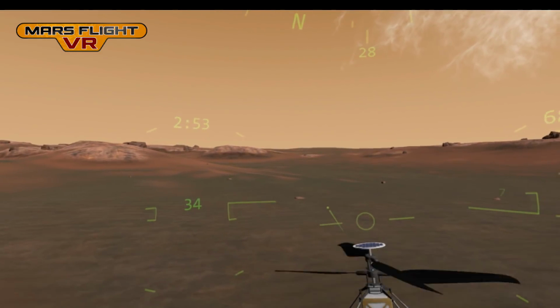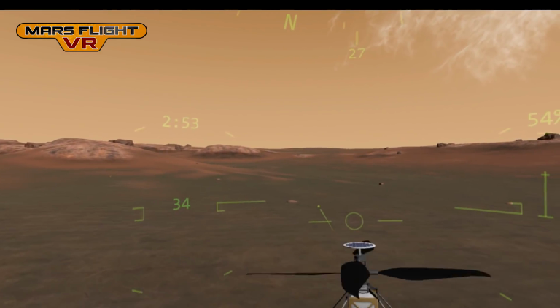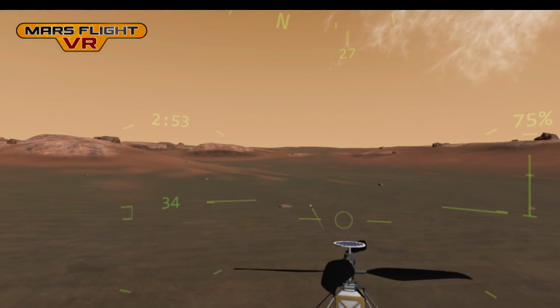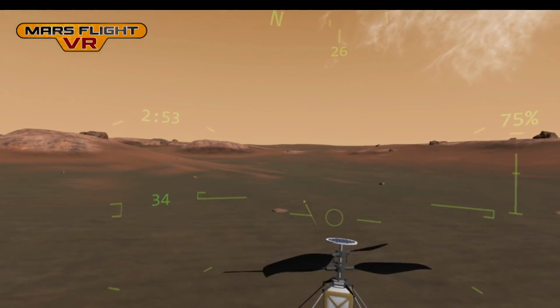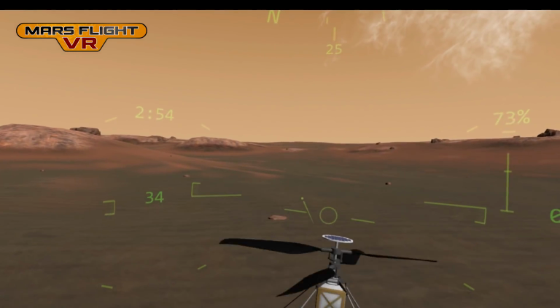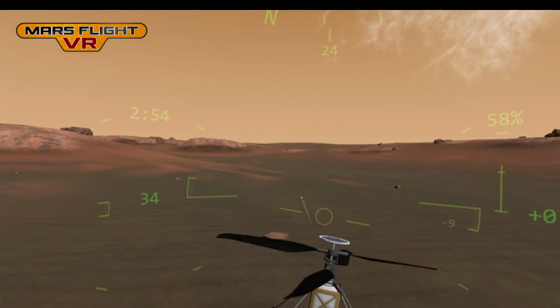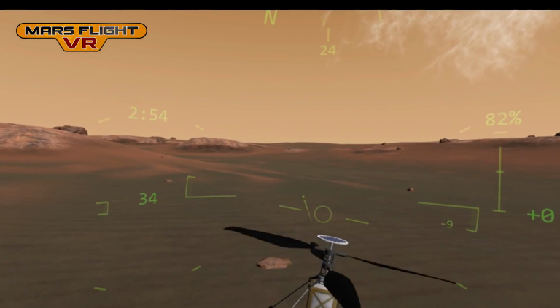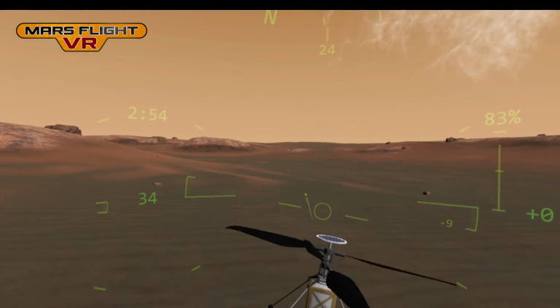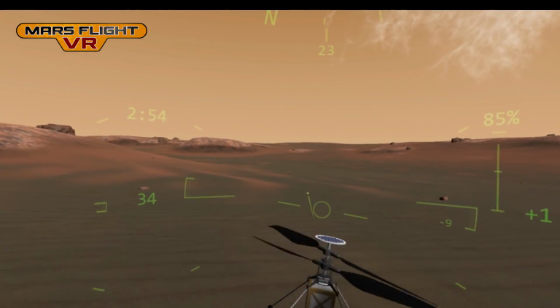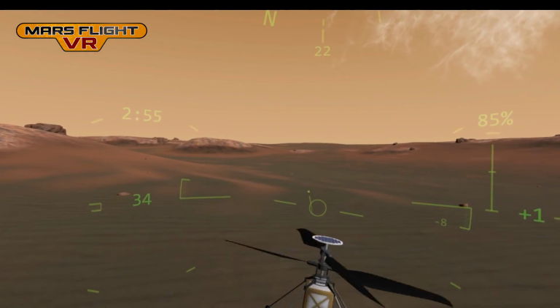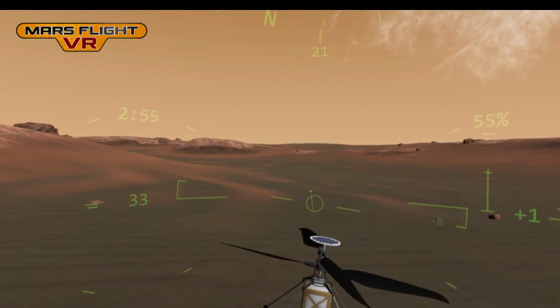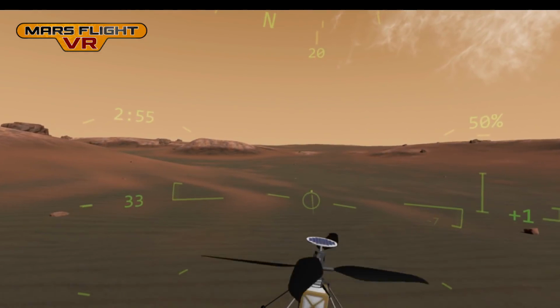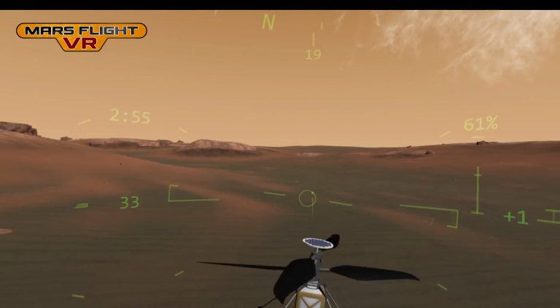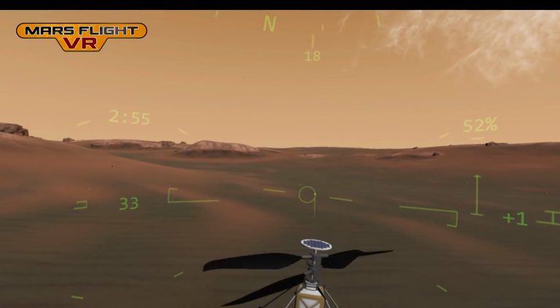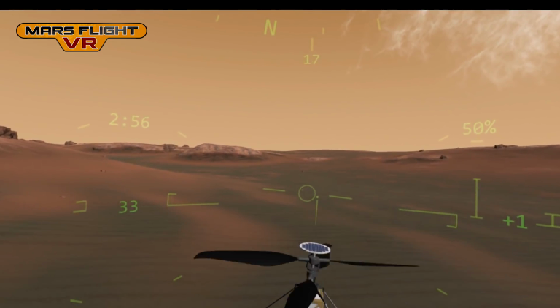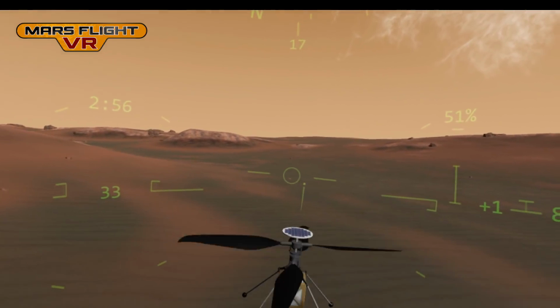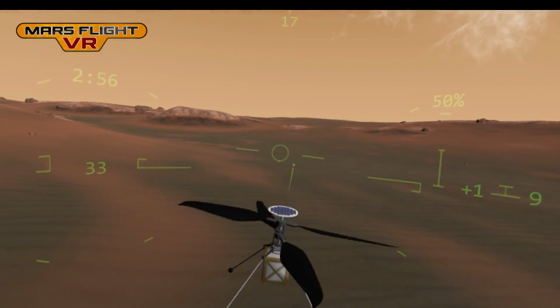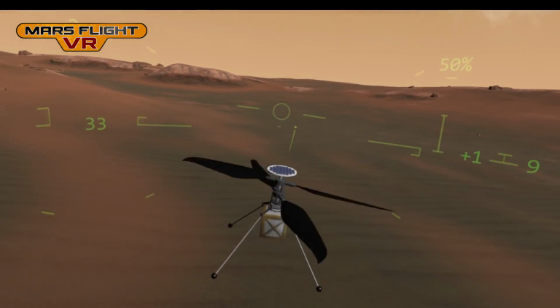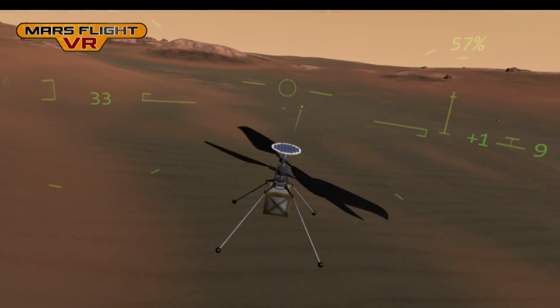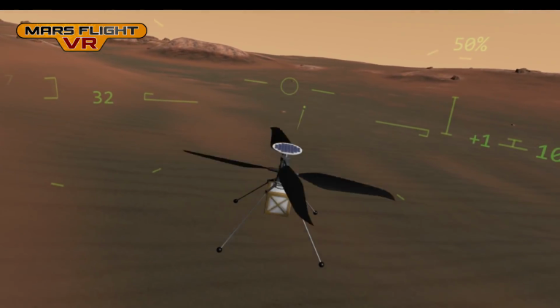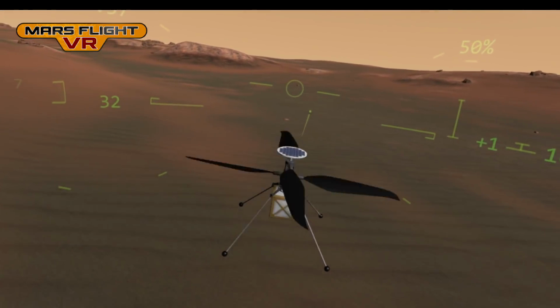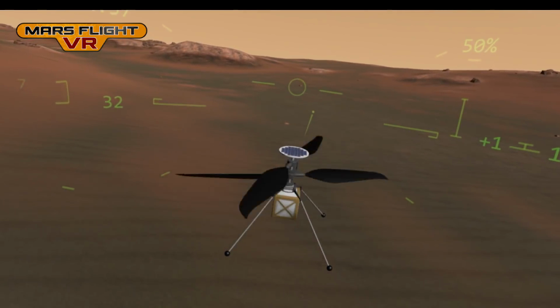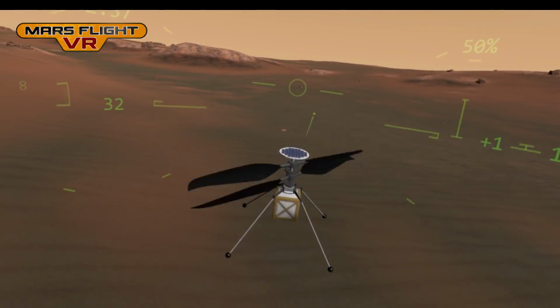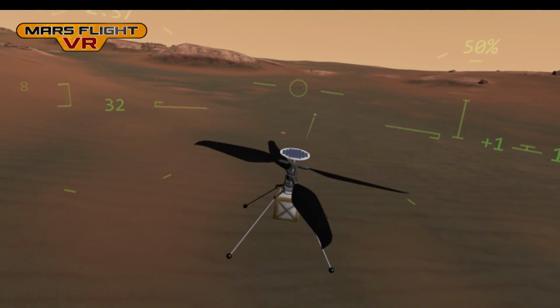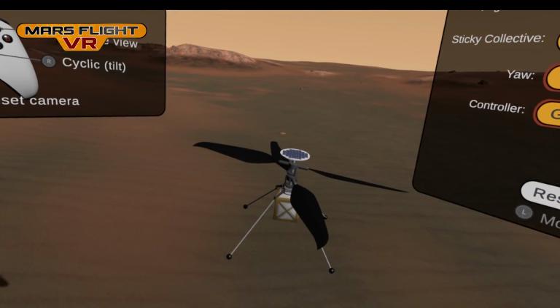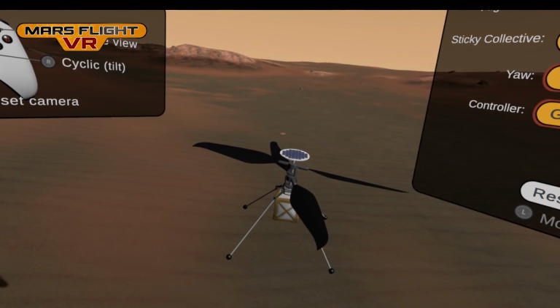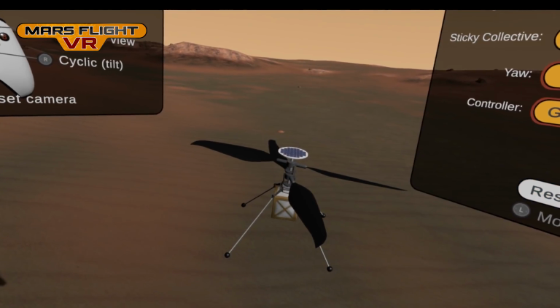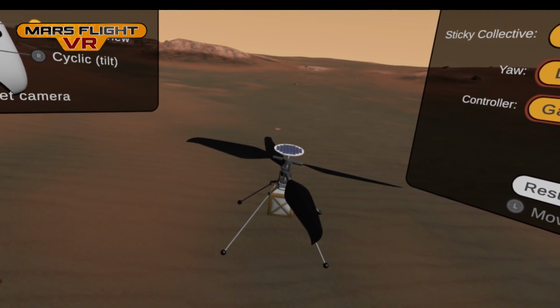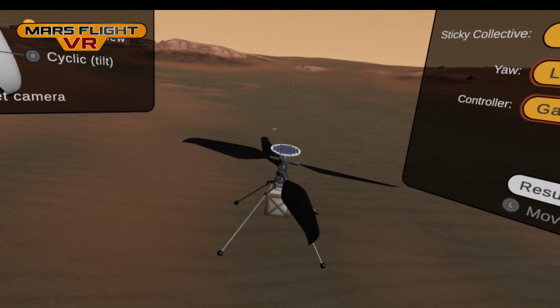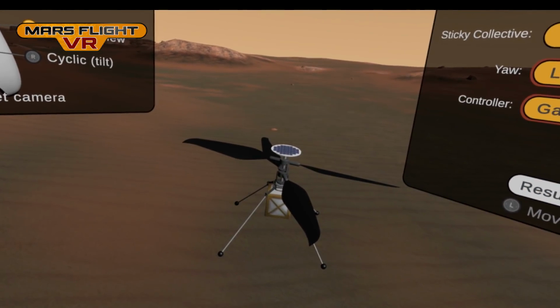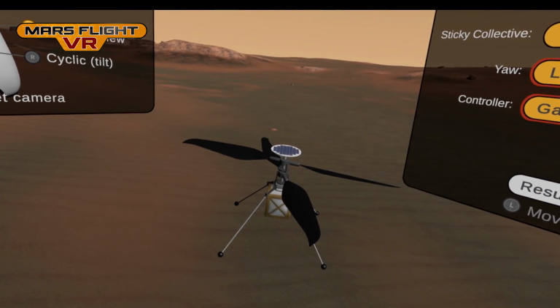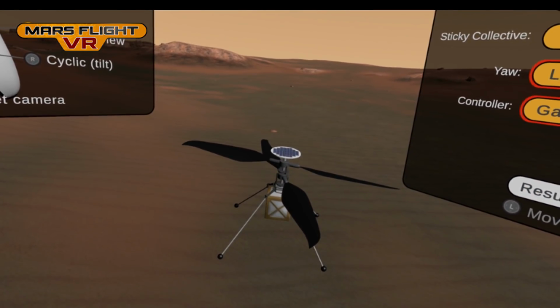The helicopter has thick rotor blades which need to spin very quickly to provide enough lift. If I pause the game, you can see the rotors.